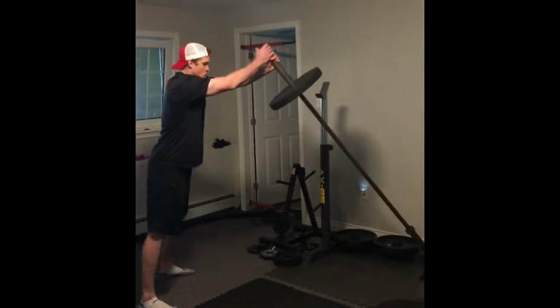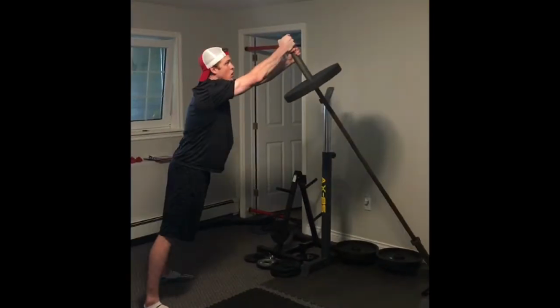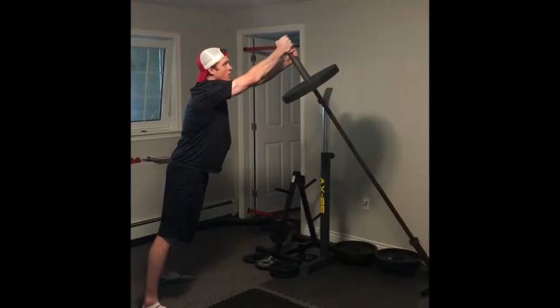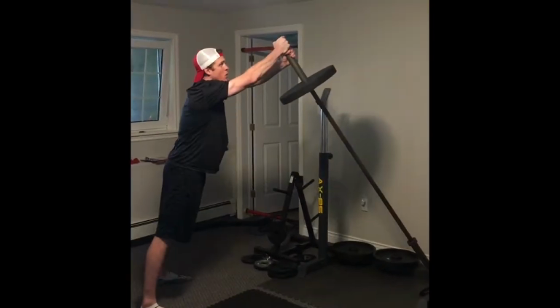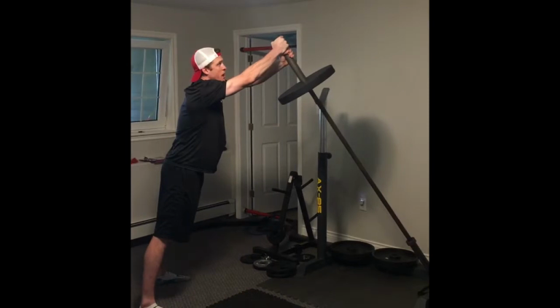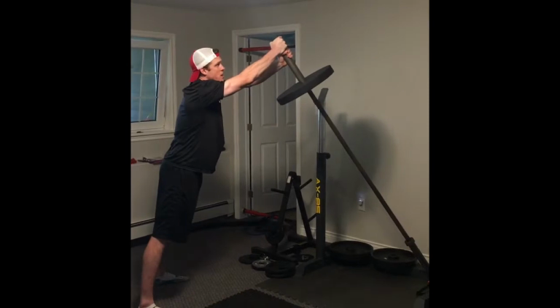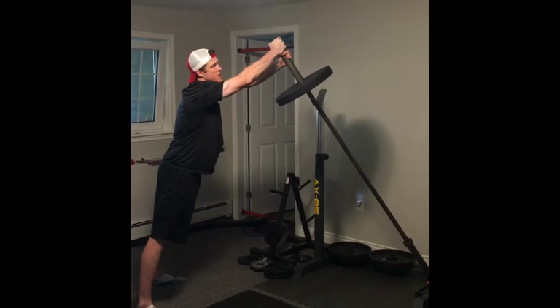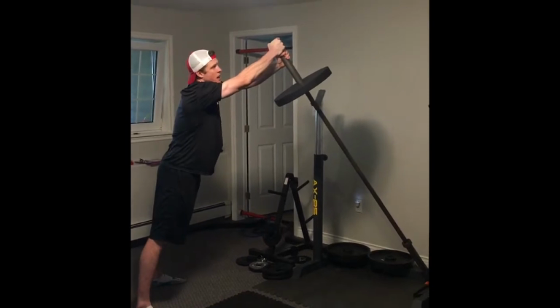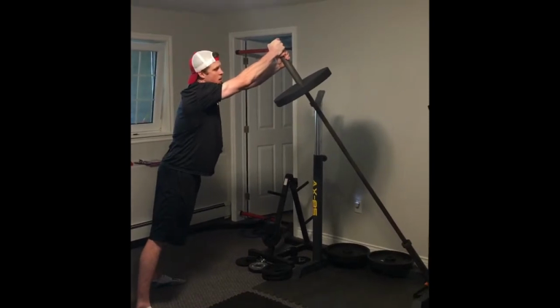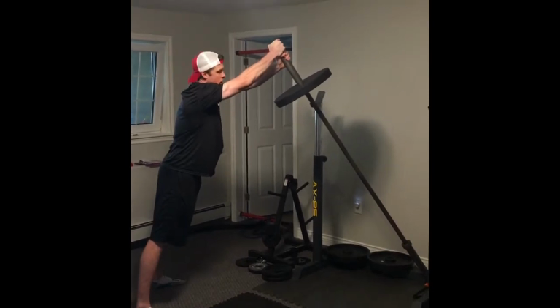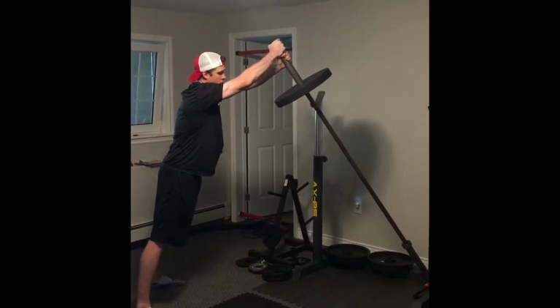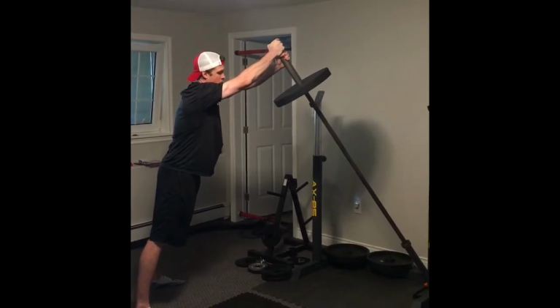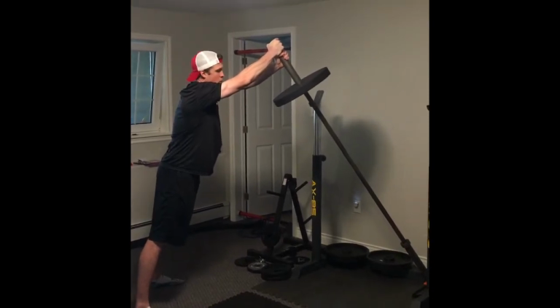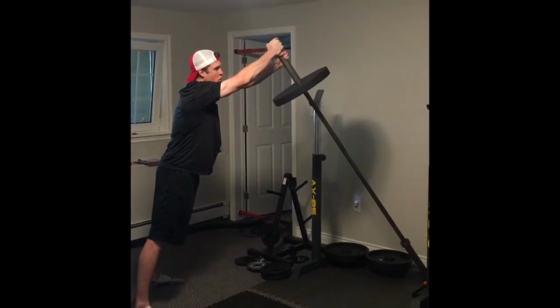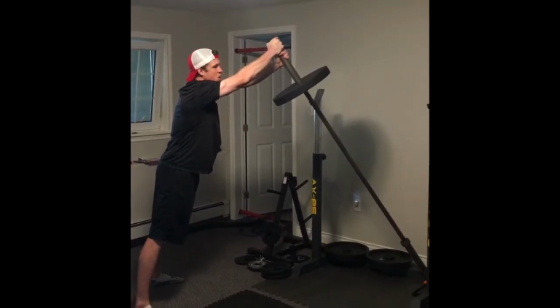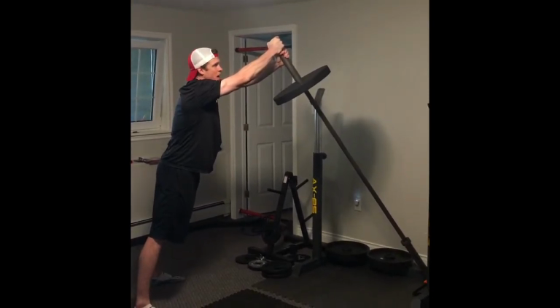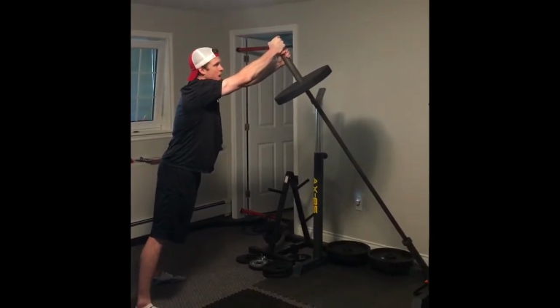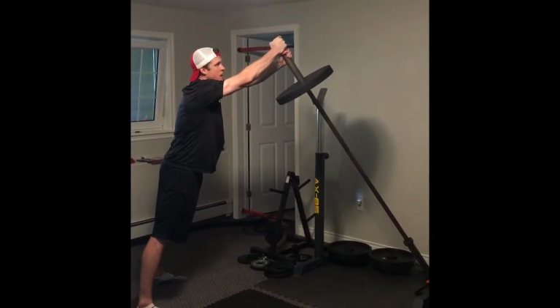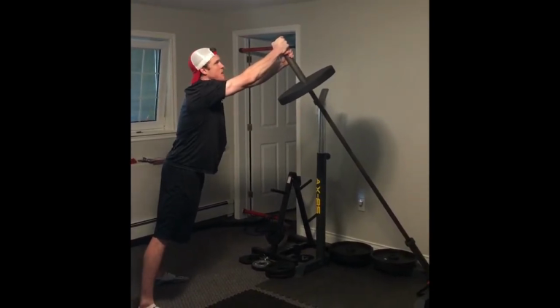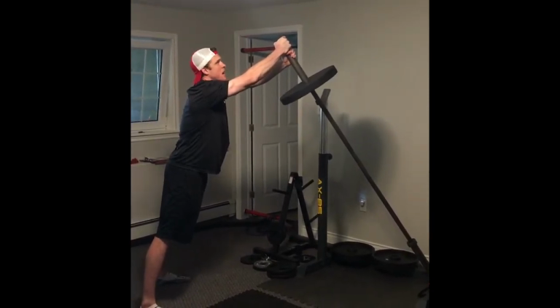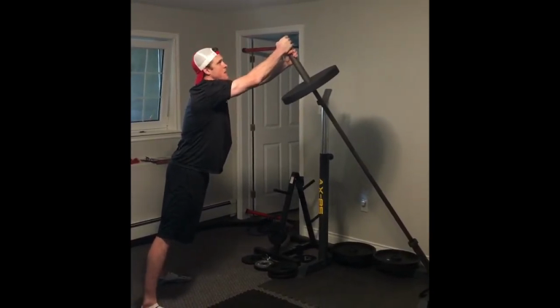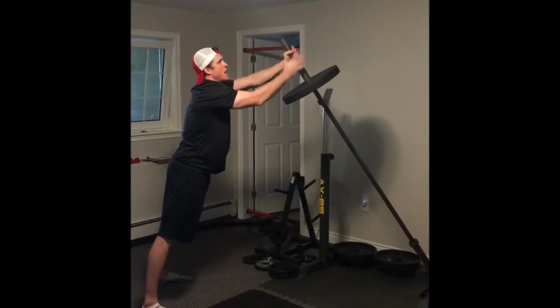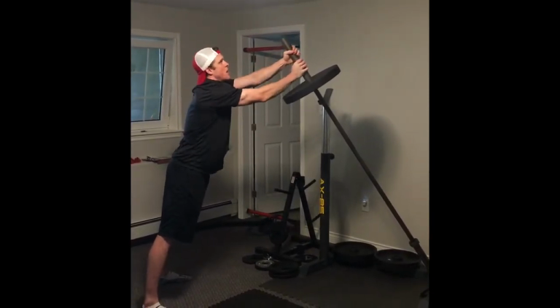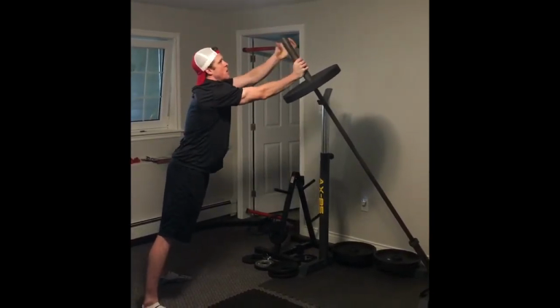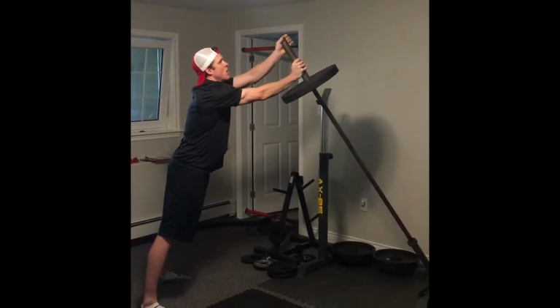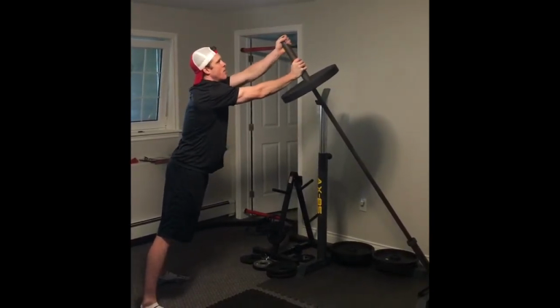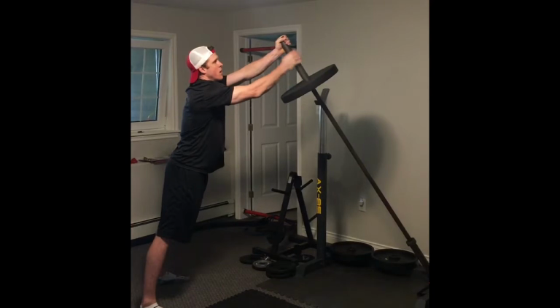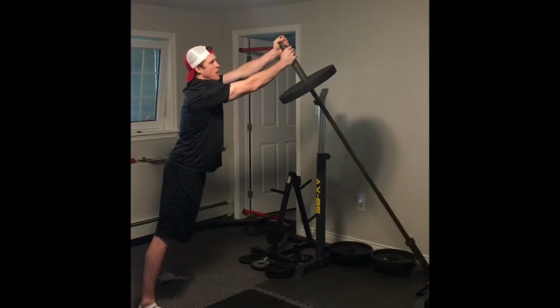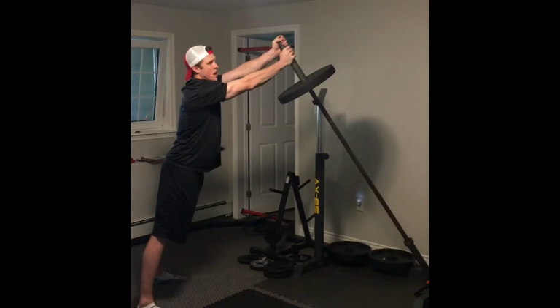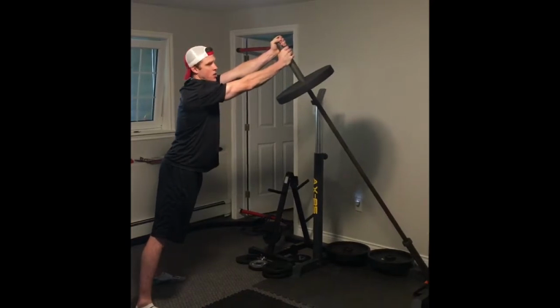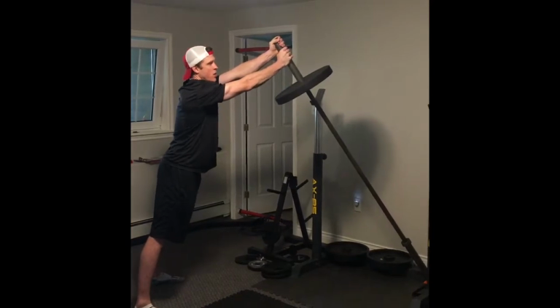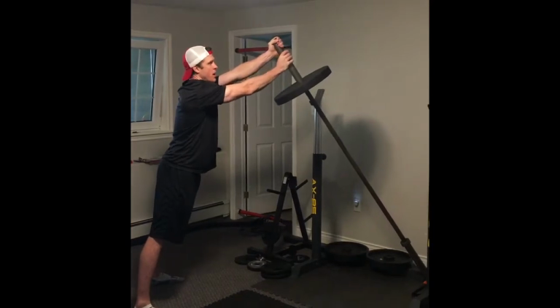You'll have both hands staggered. The next set, you'll have your hands staggered the other way.